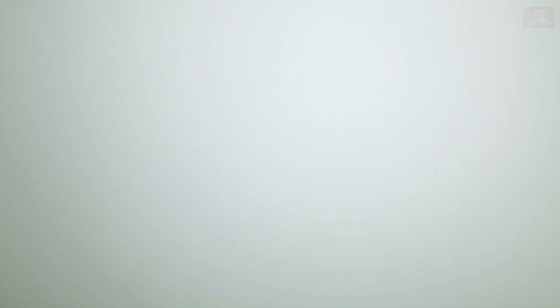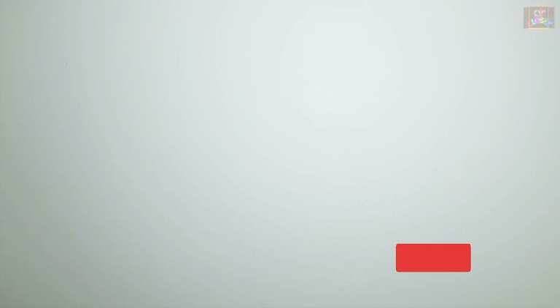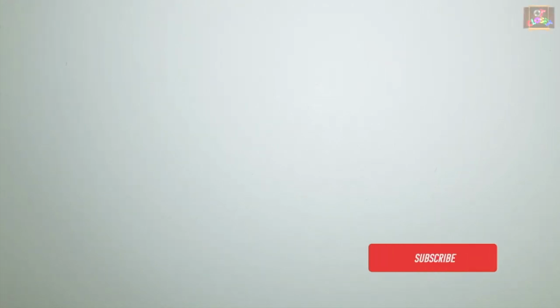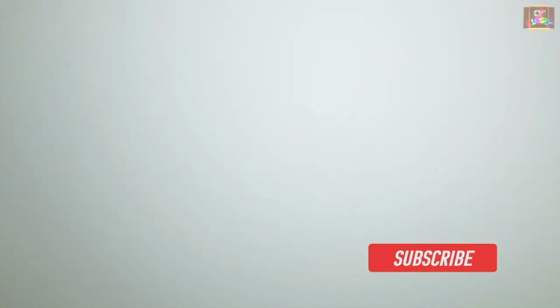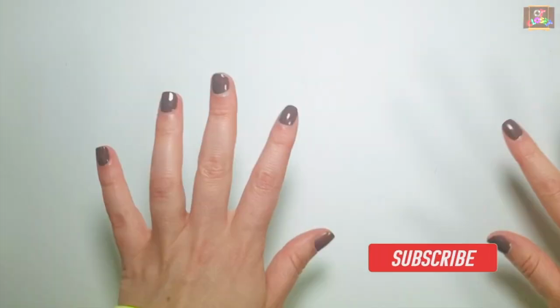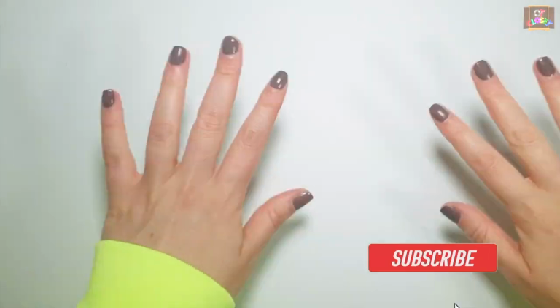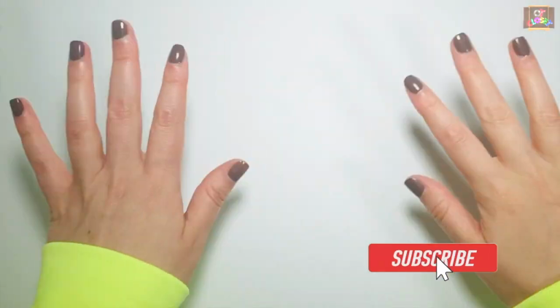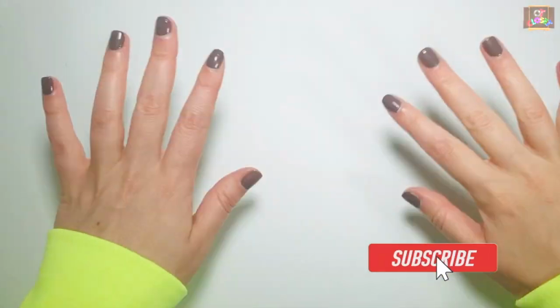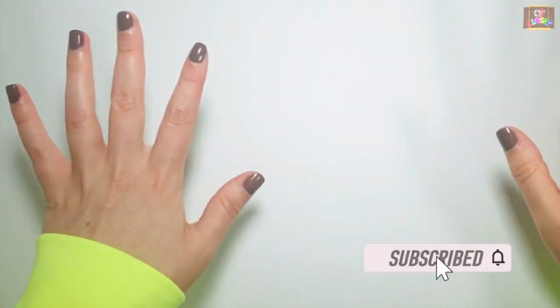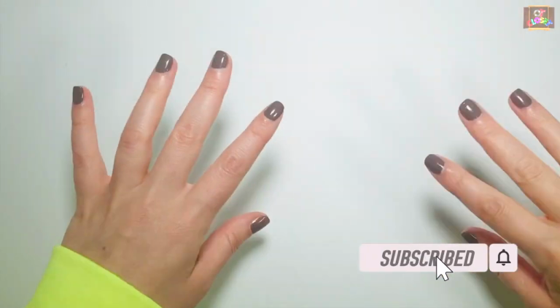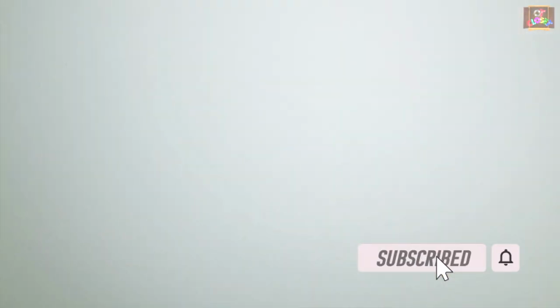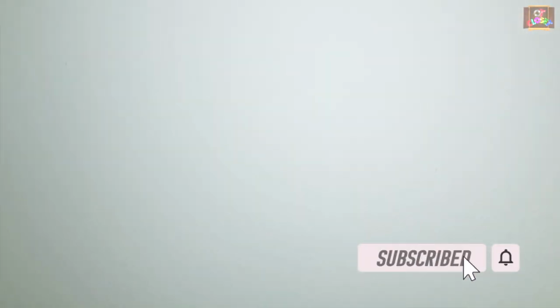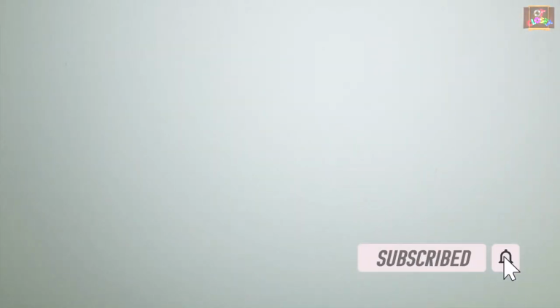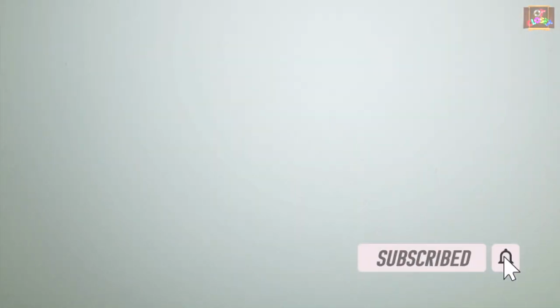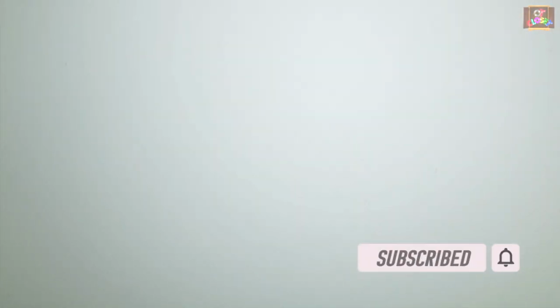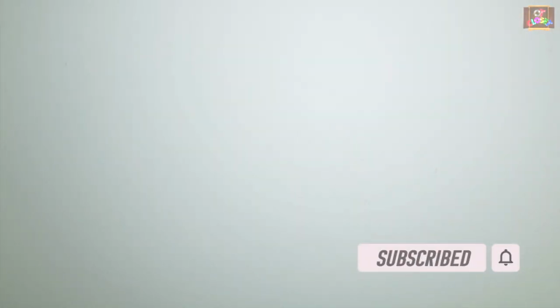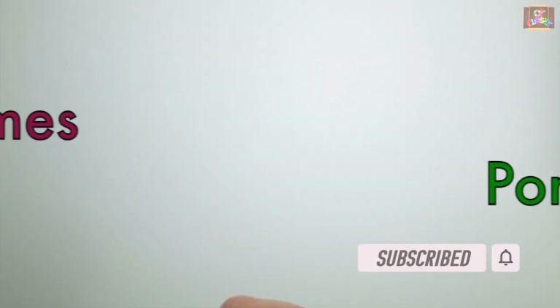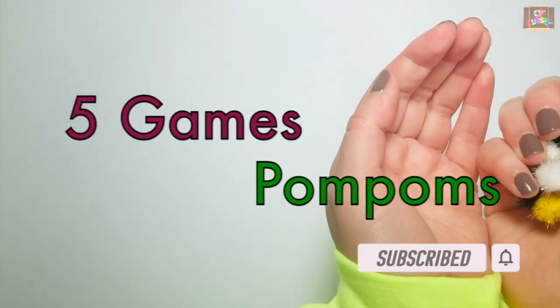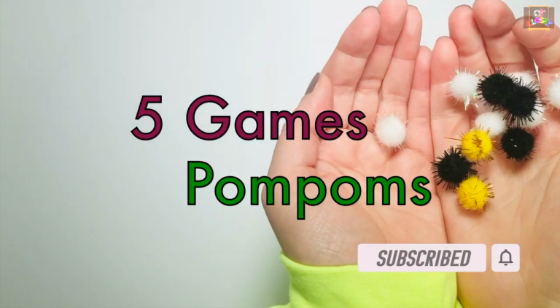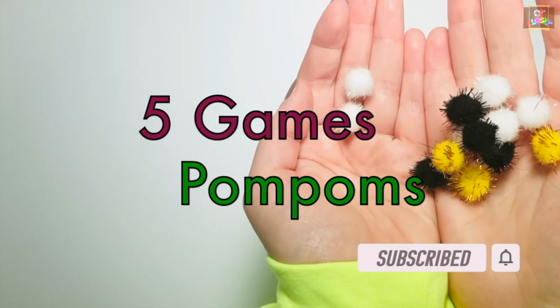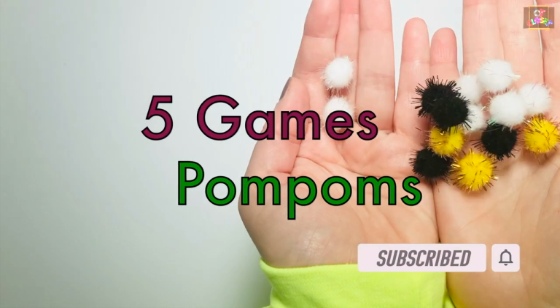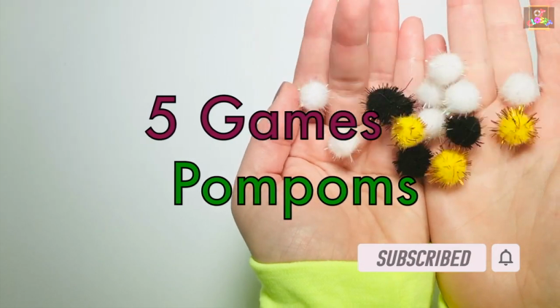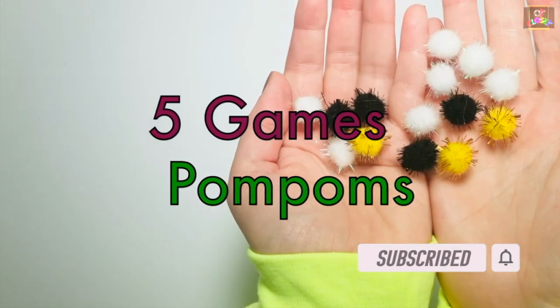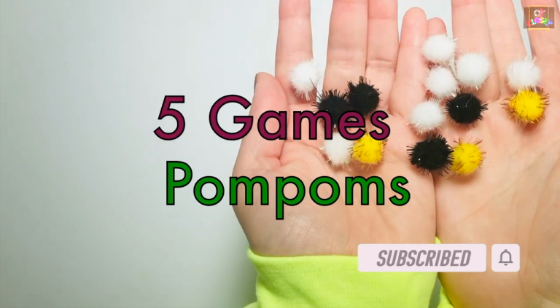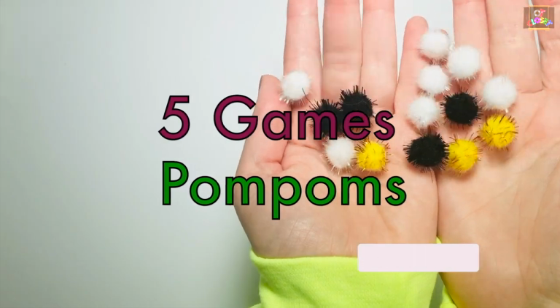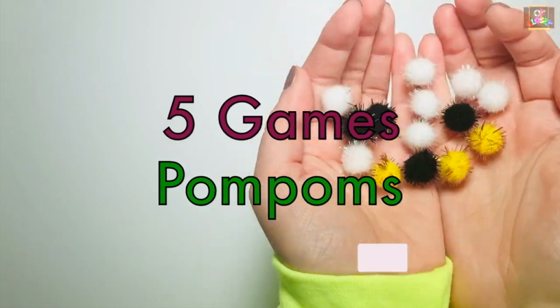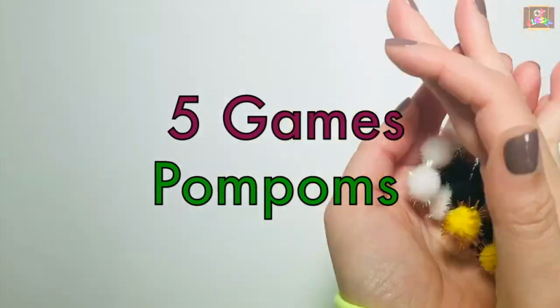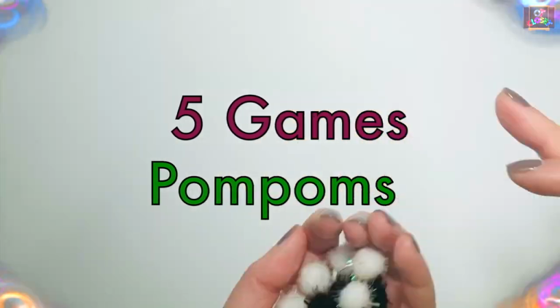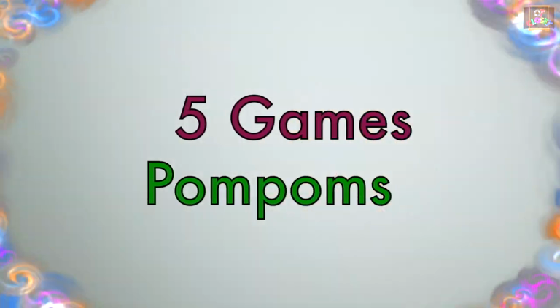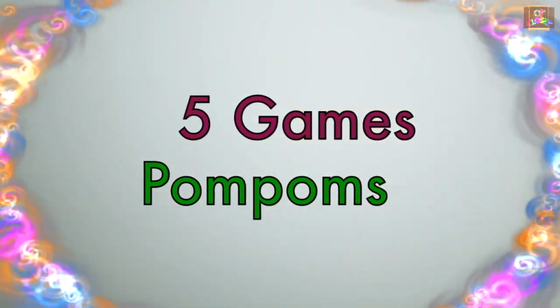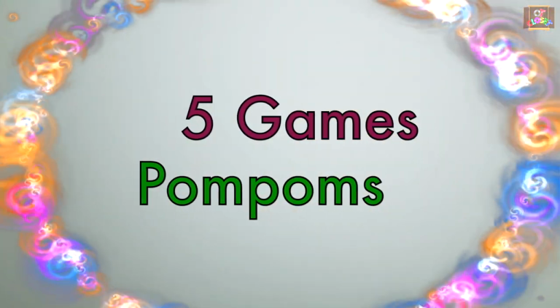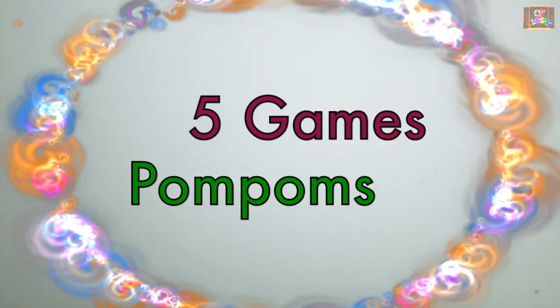Hello everyone! Let's see five fun games using pom-poms.